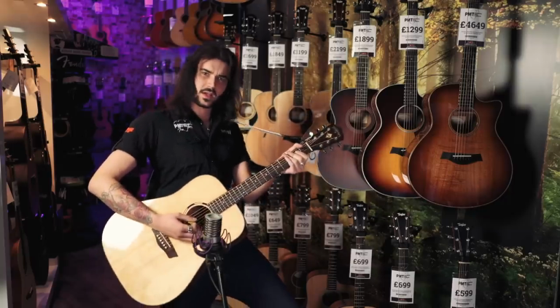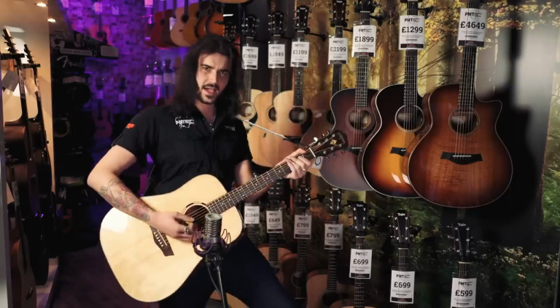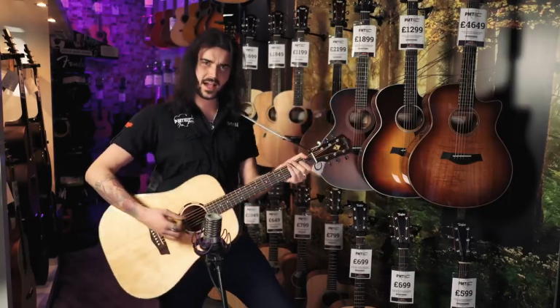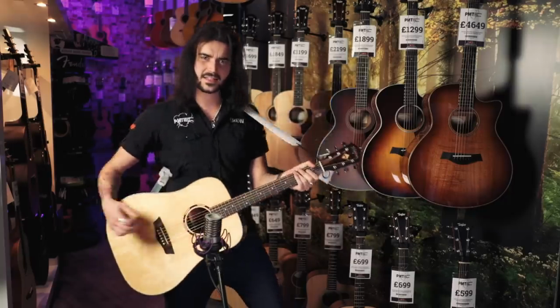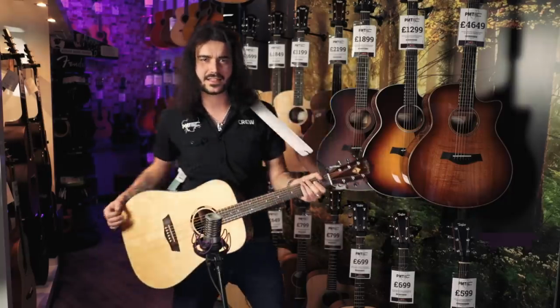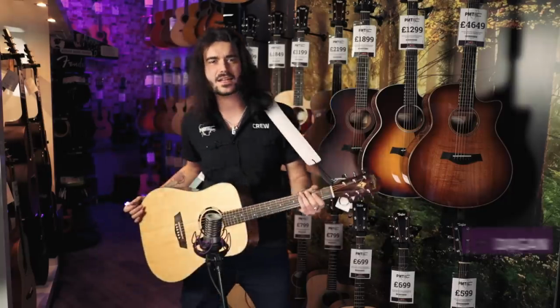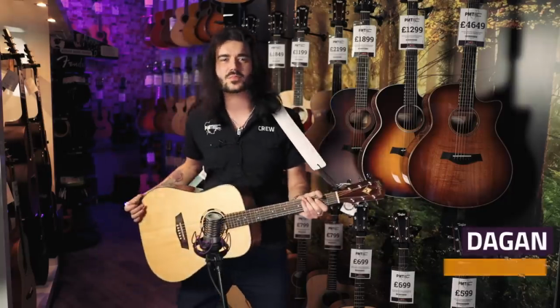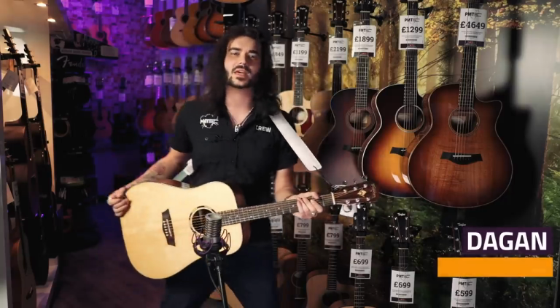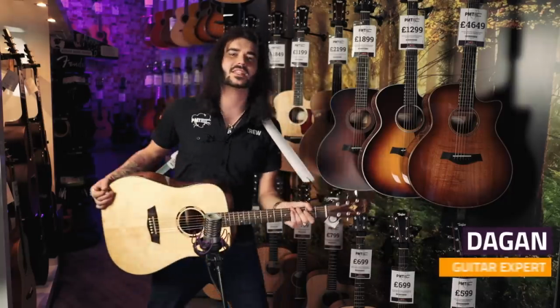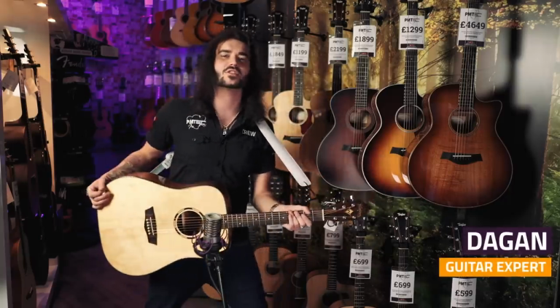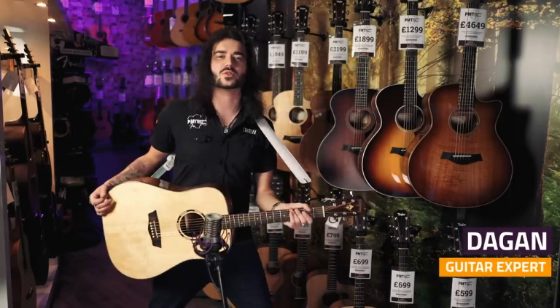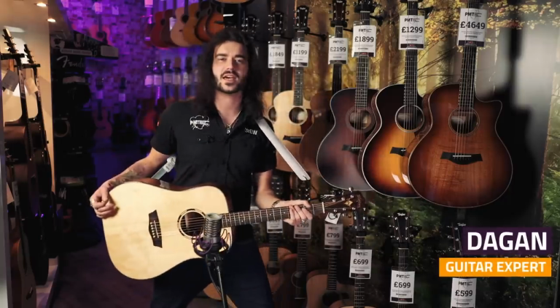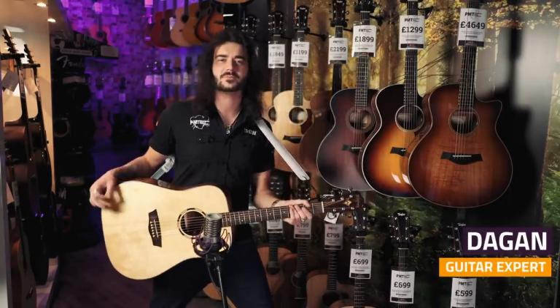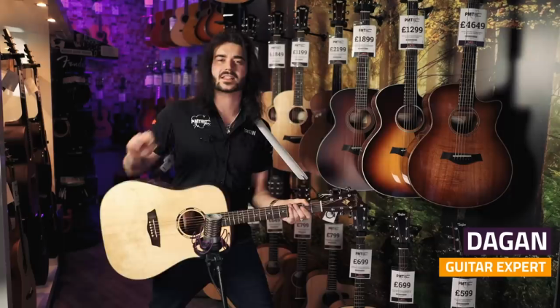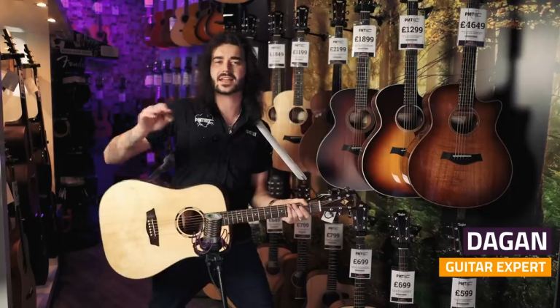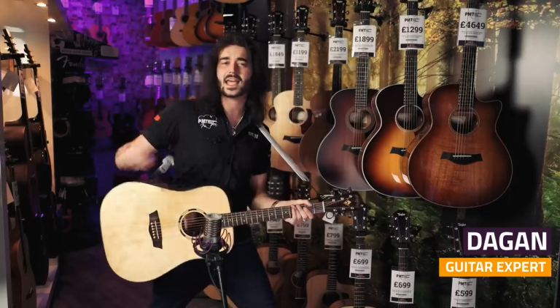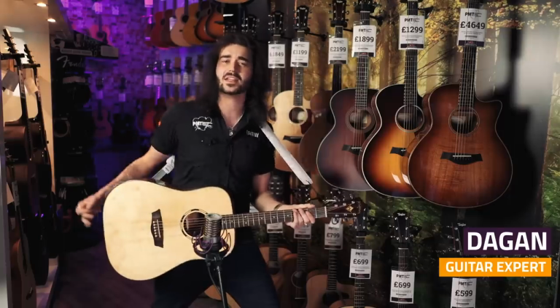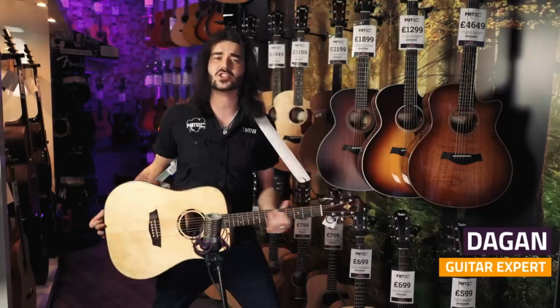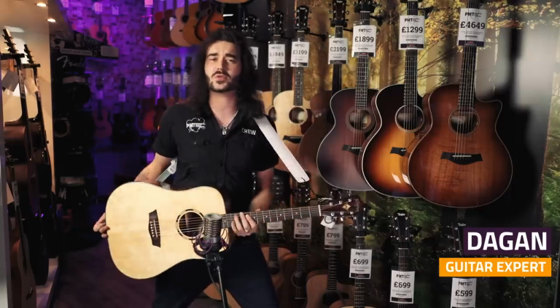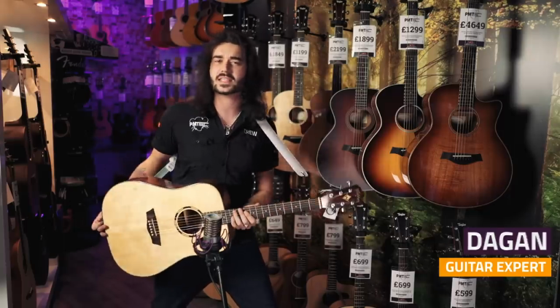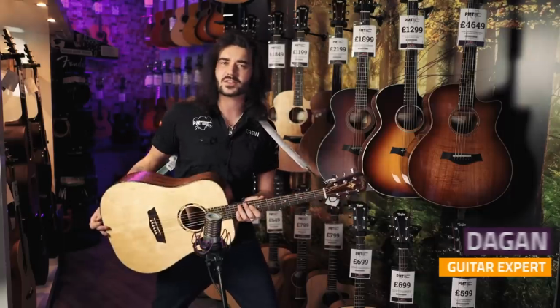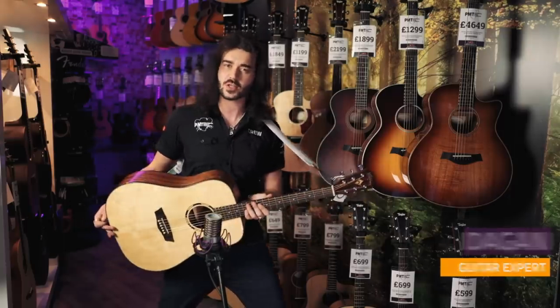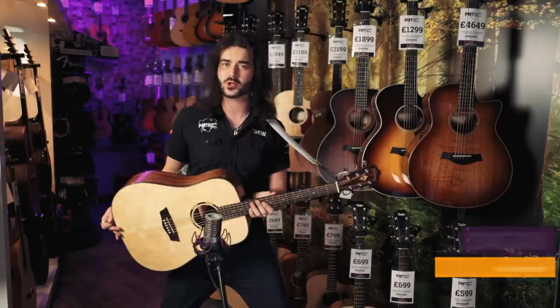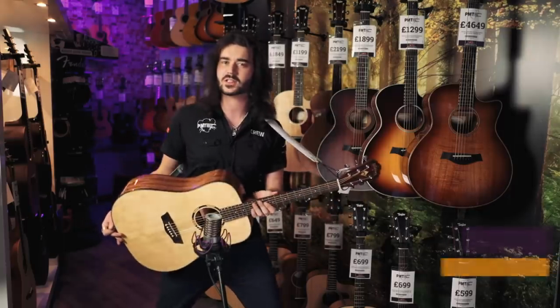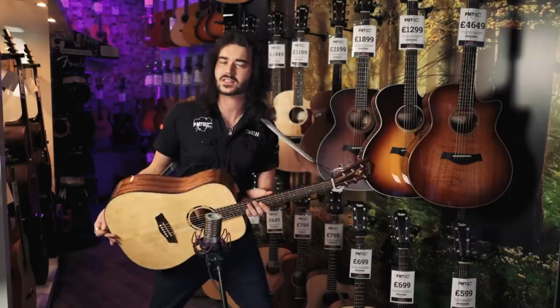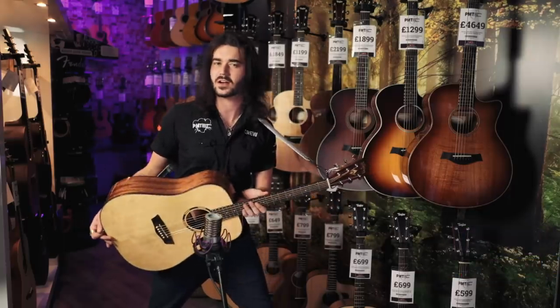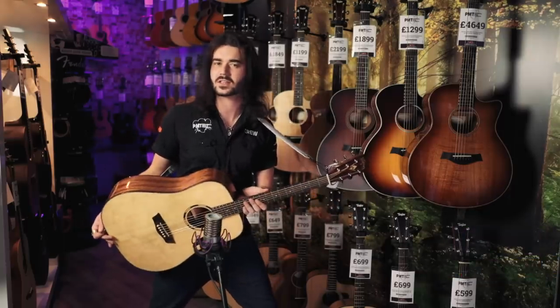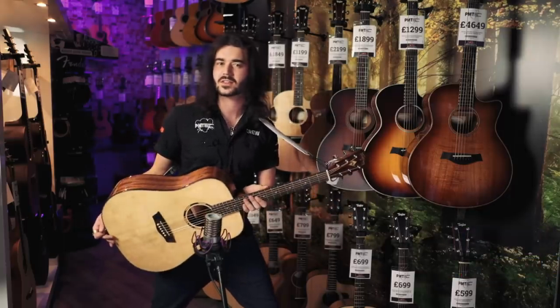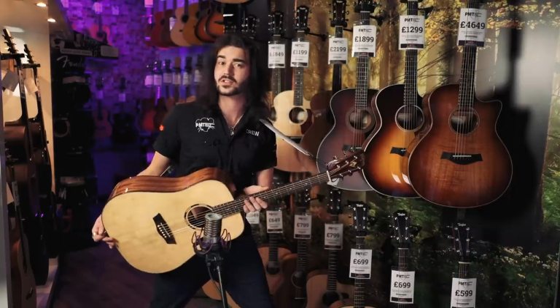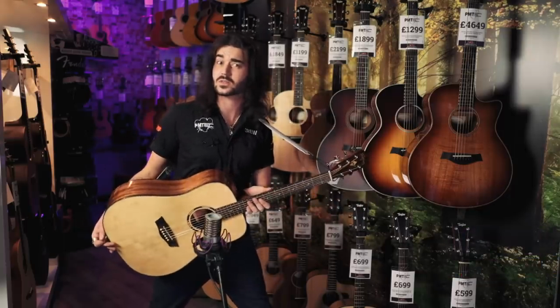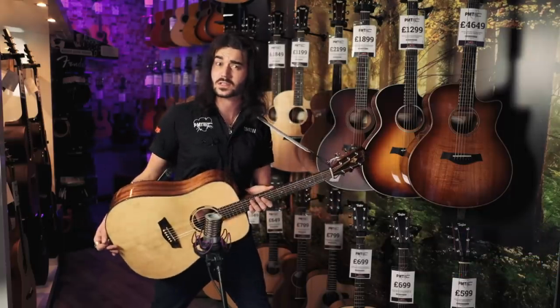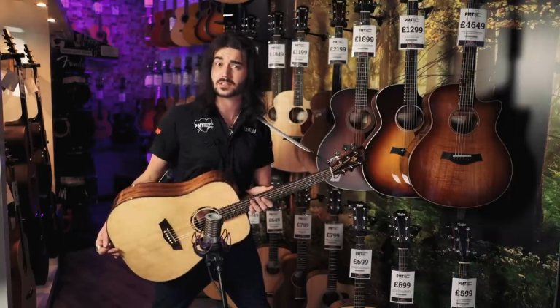Hey guys, it's Dagan from PMTVUK, and today I'm here to show you 7 cheap acoustic guitars that don't suck.